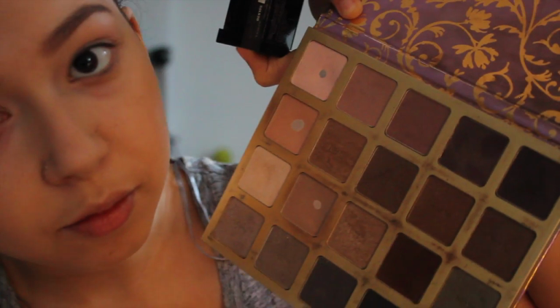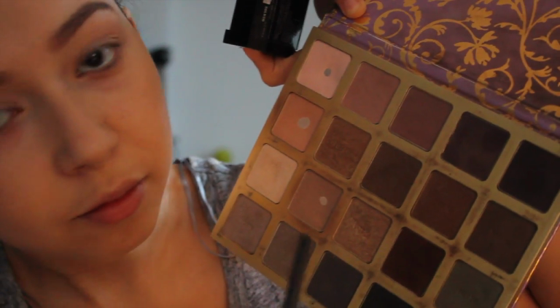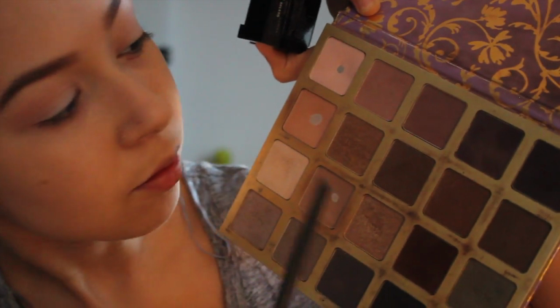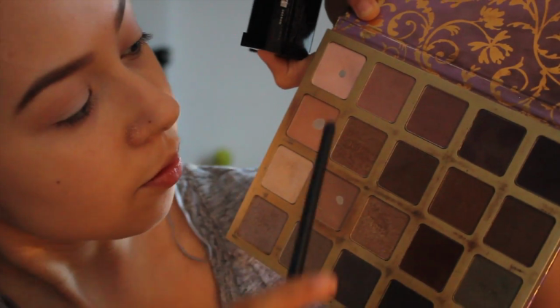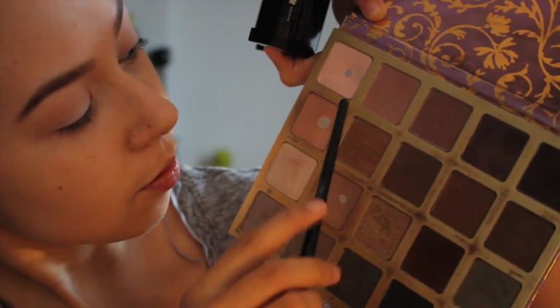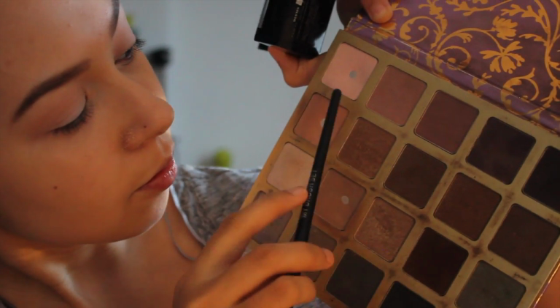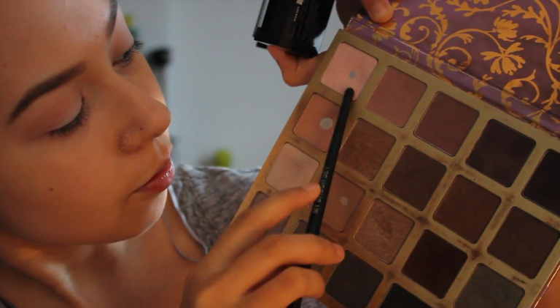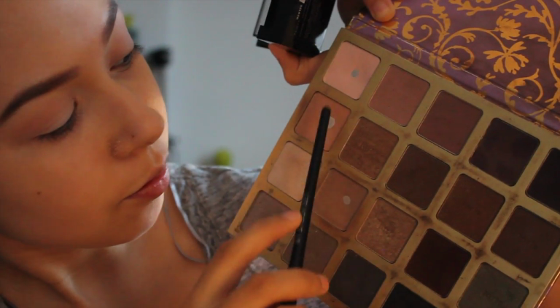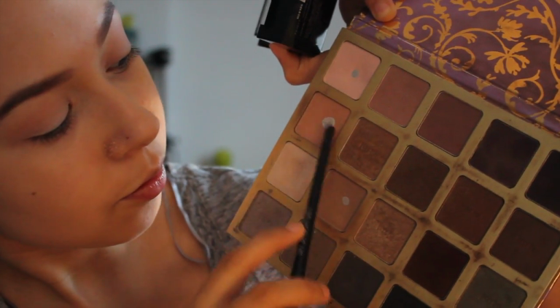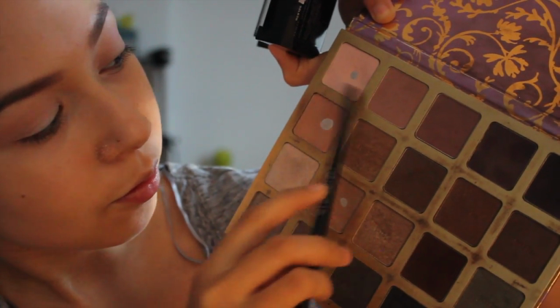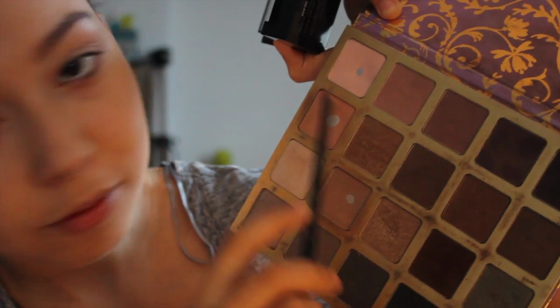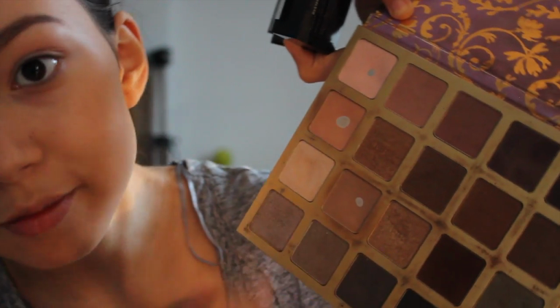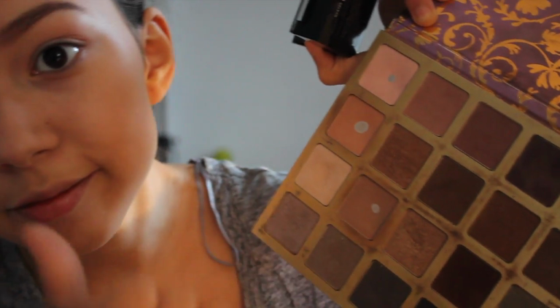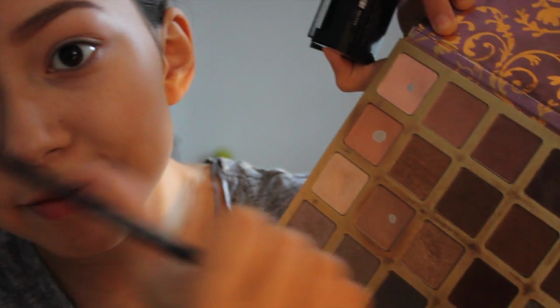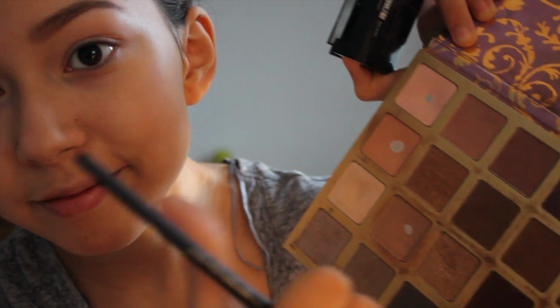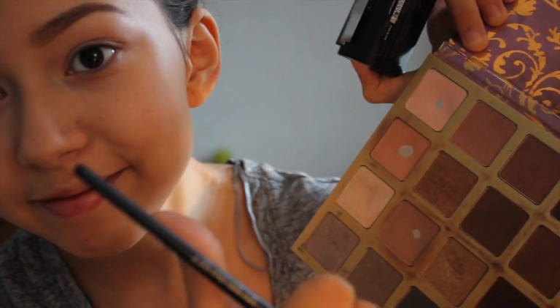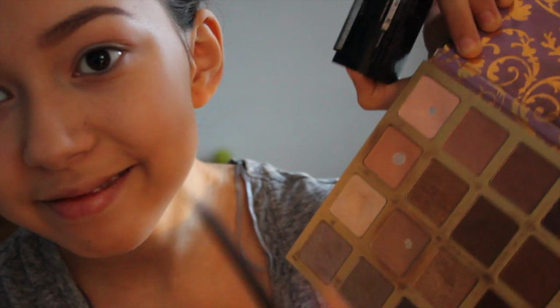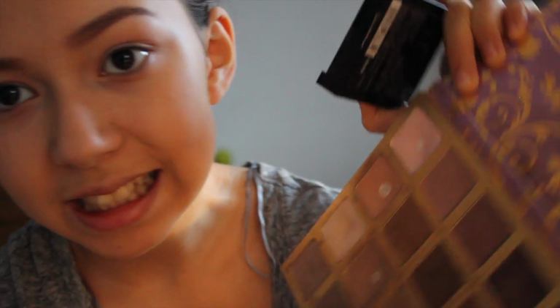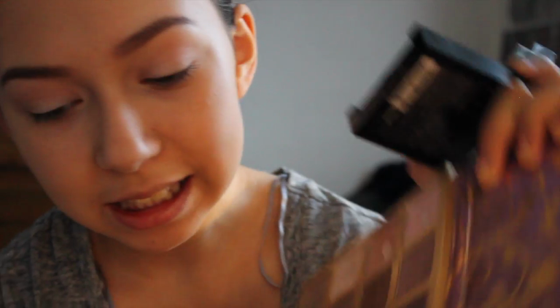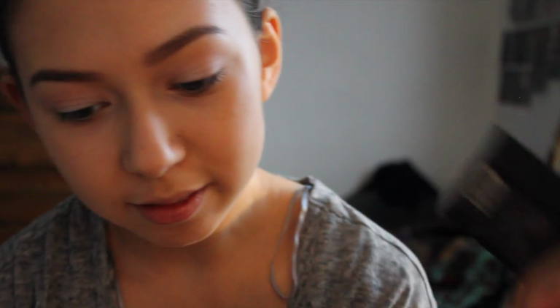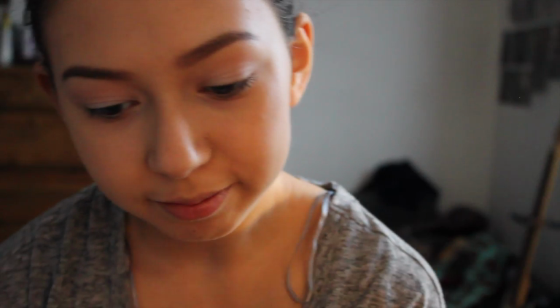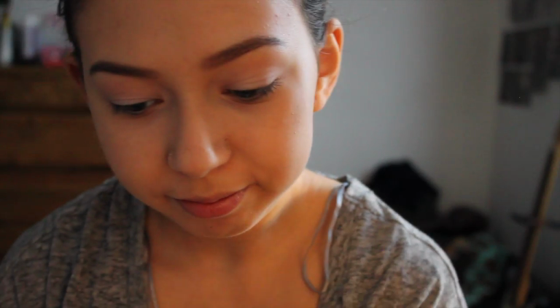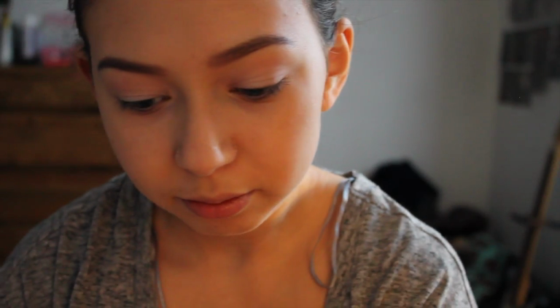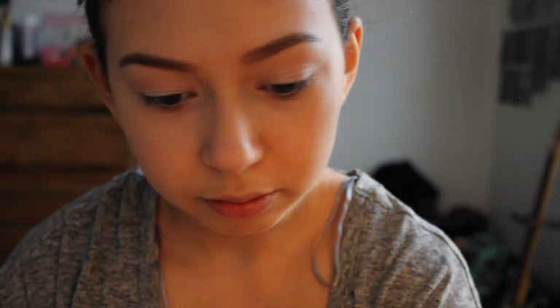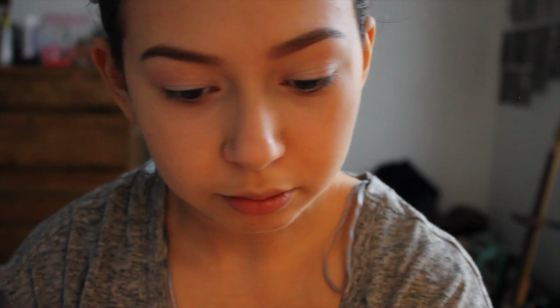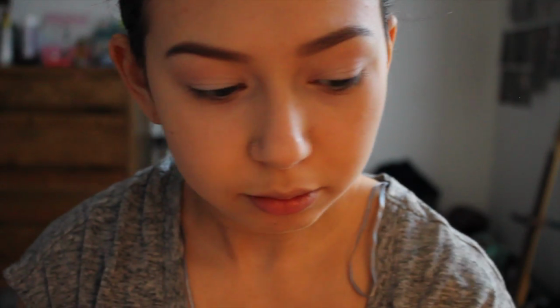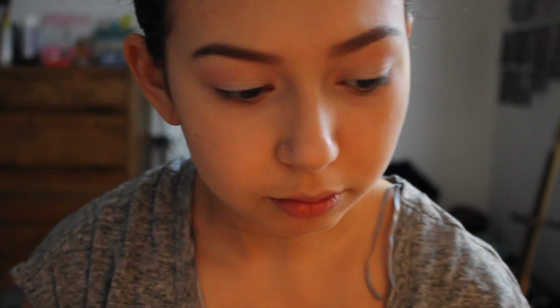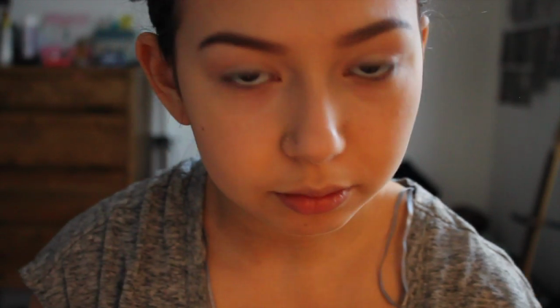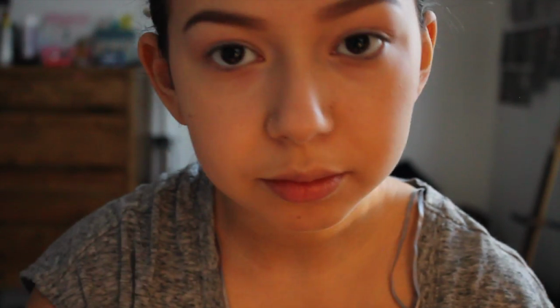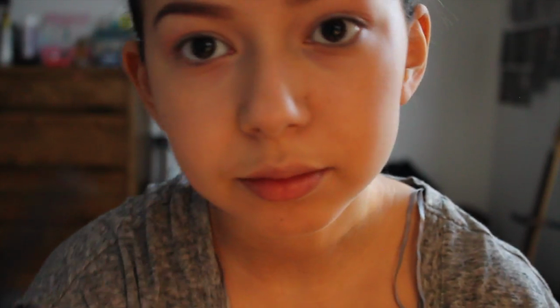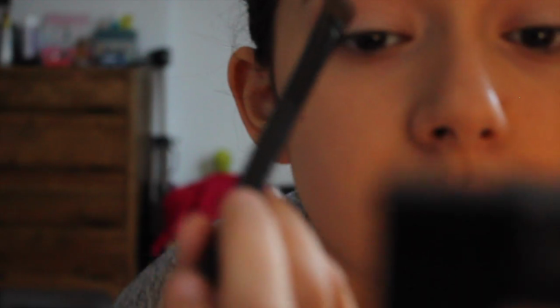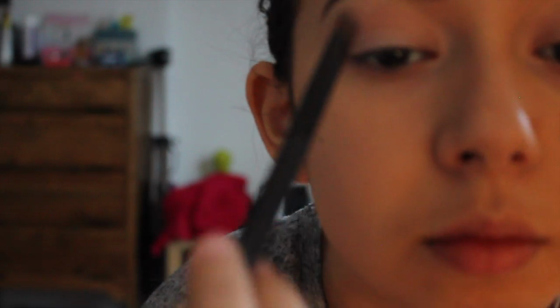Mixing Palas Chibosai and Fall in Louvre together to put it all over my eyelid.